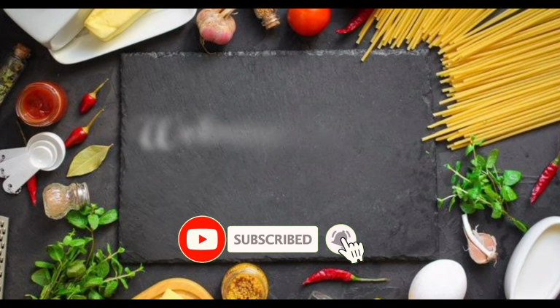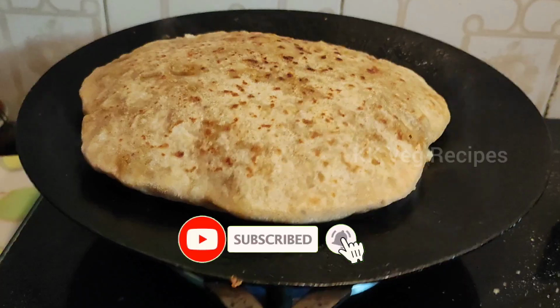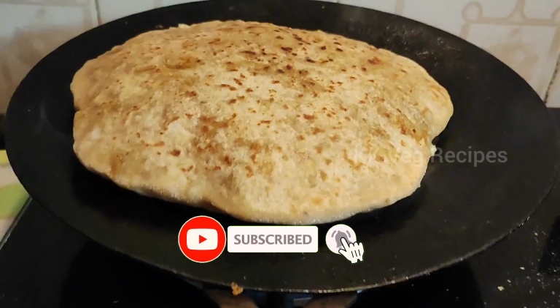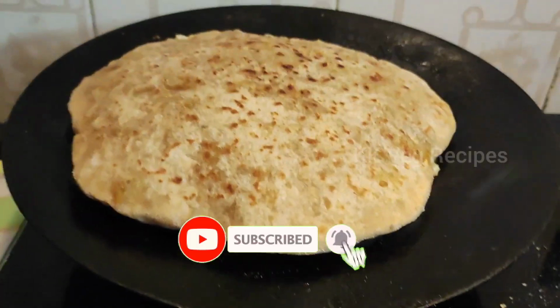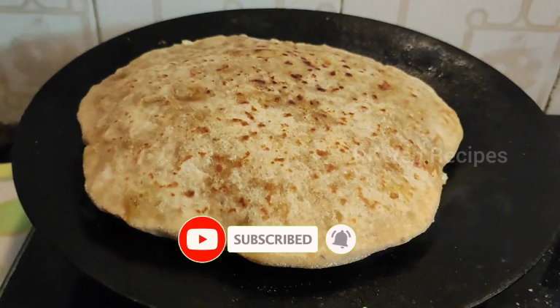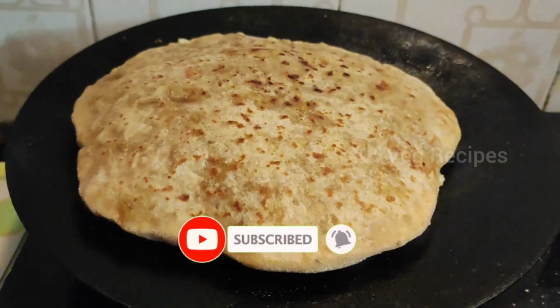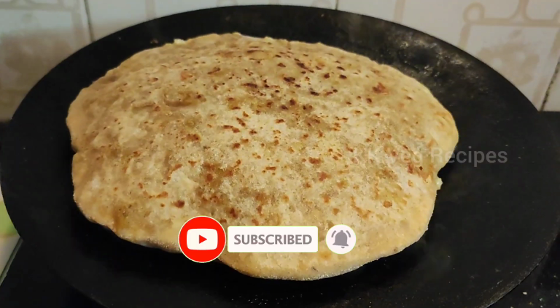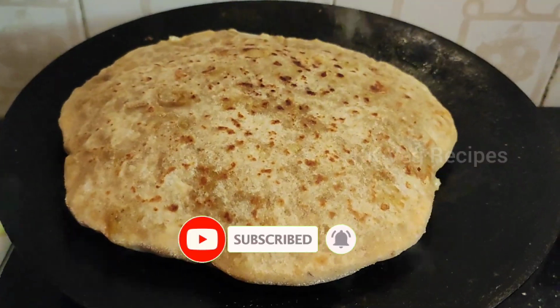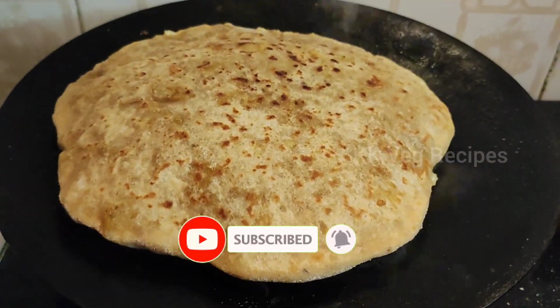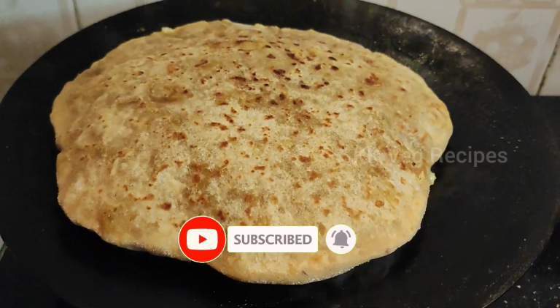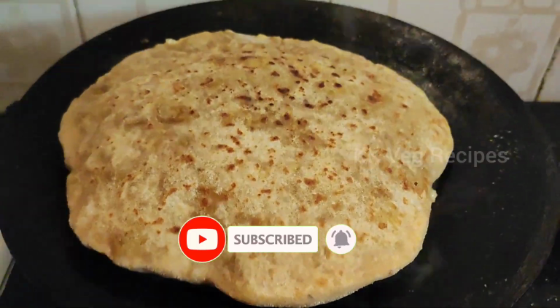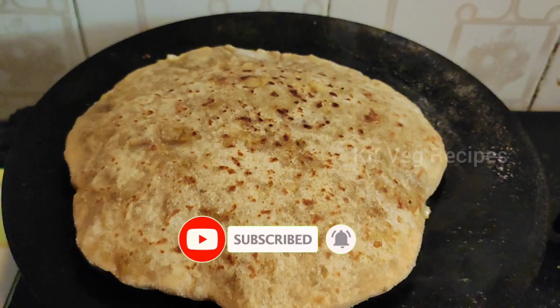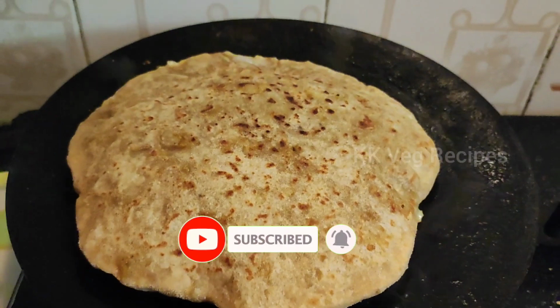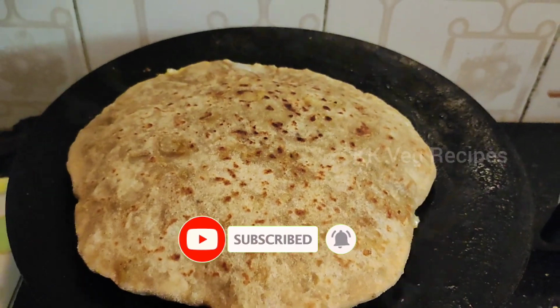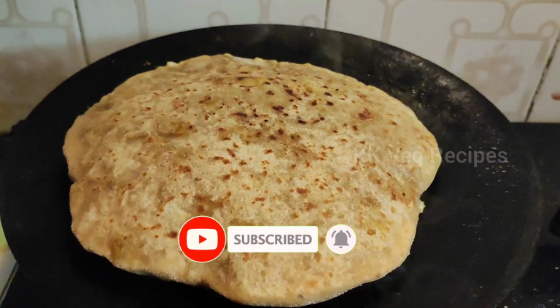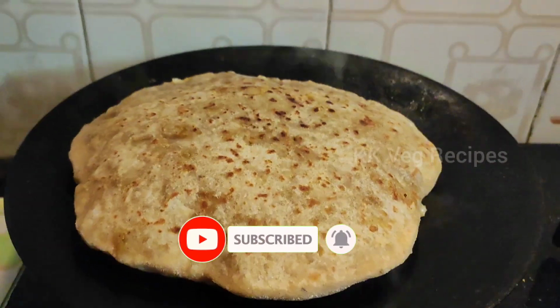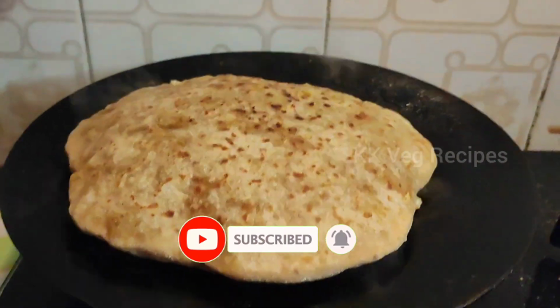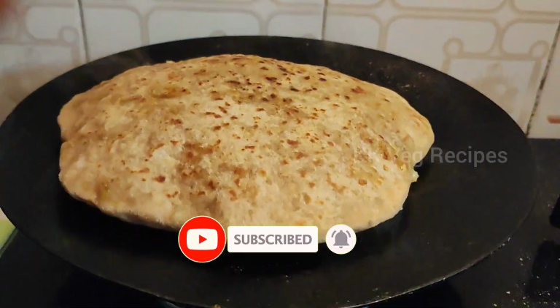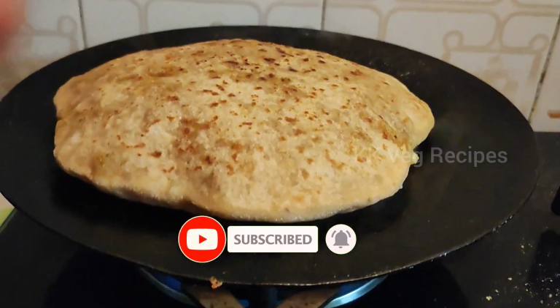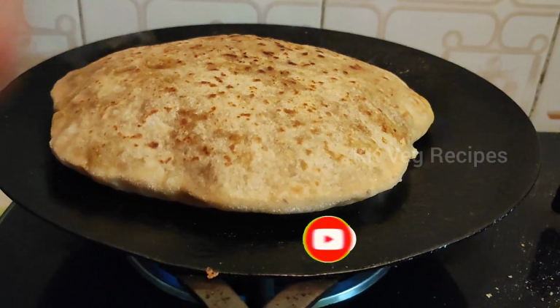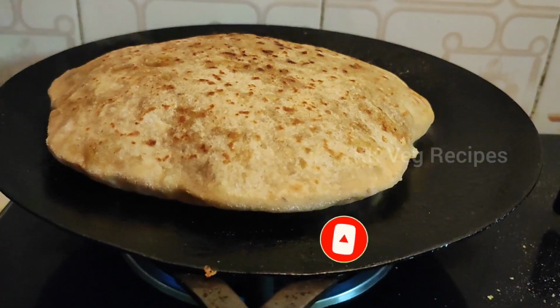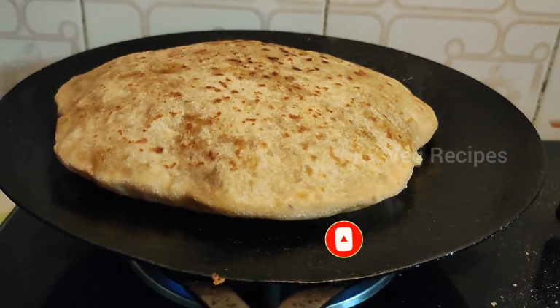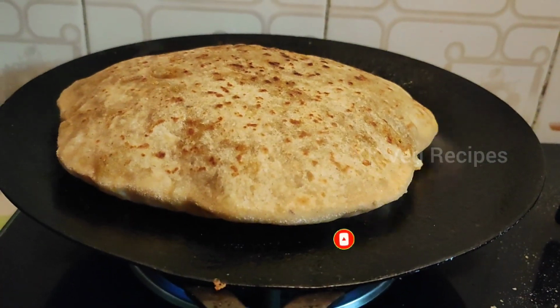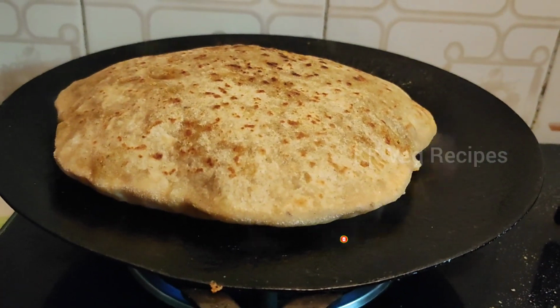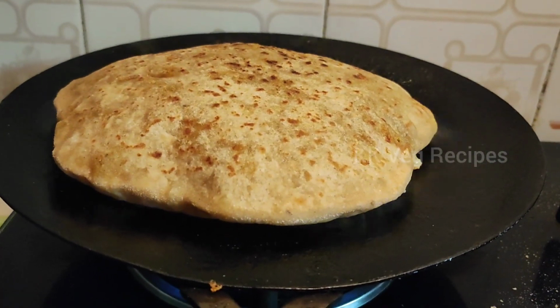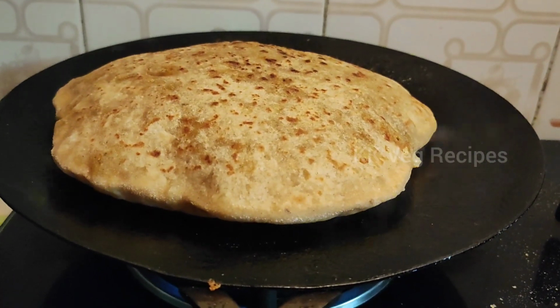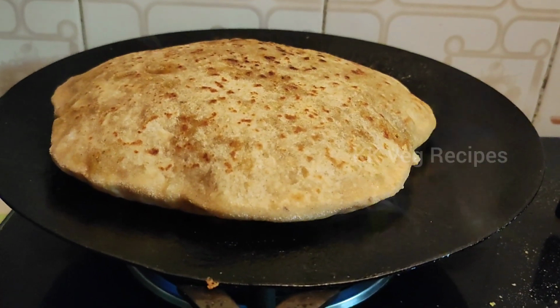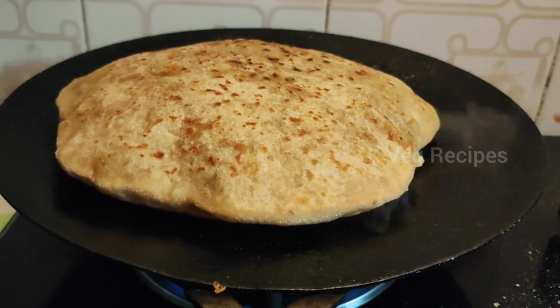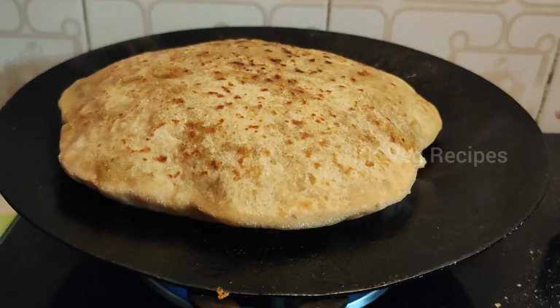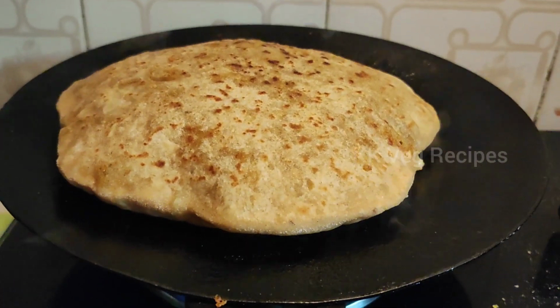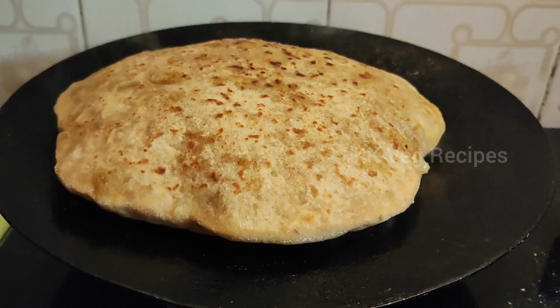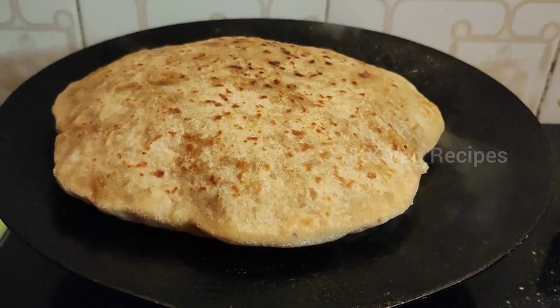Aloo cheese paratha is one of the best North Indian dishes, served as breakfast or in any meal.